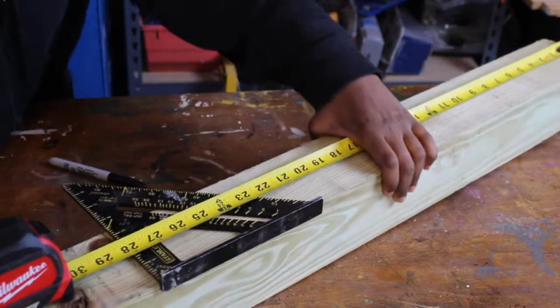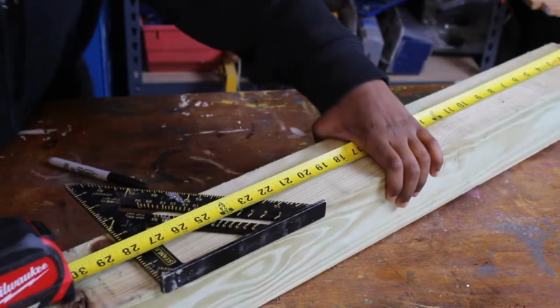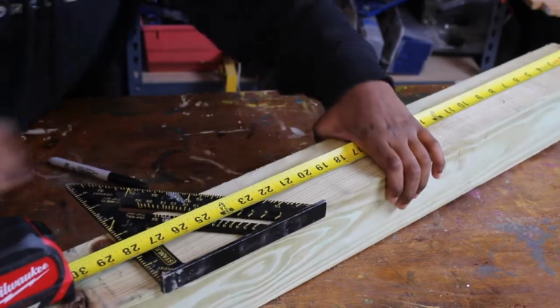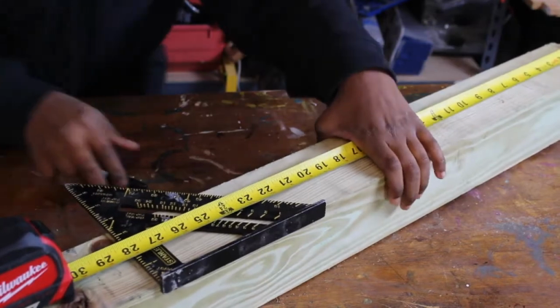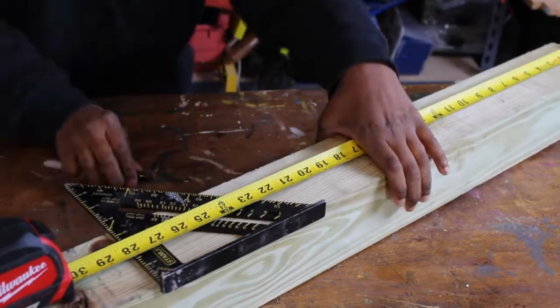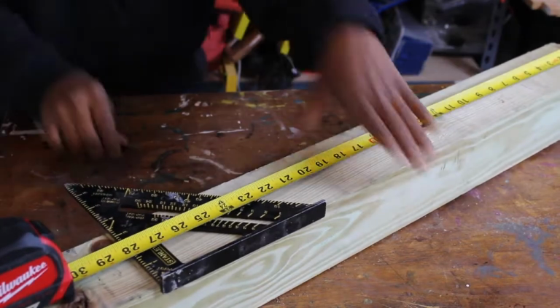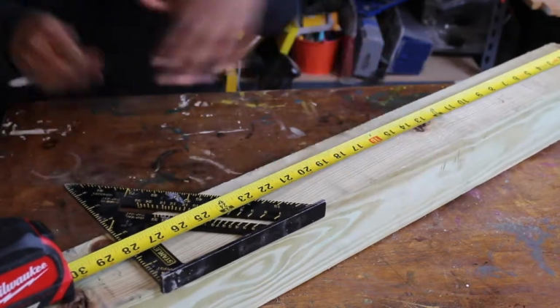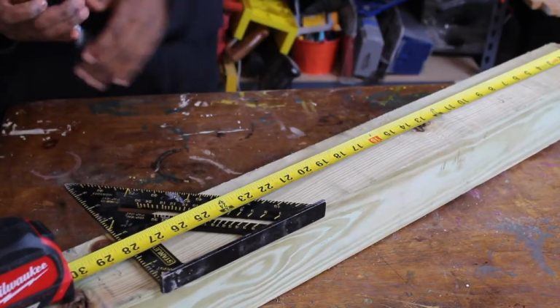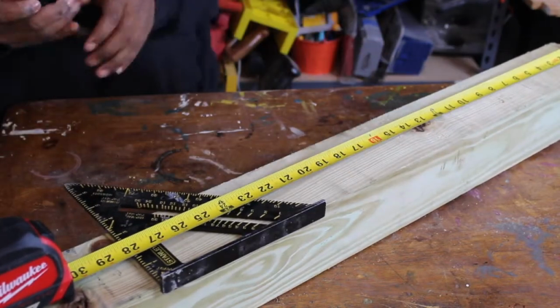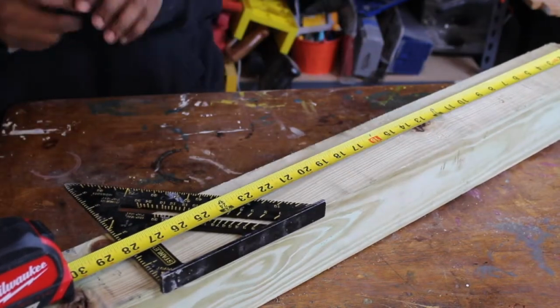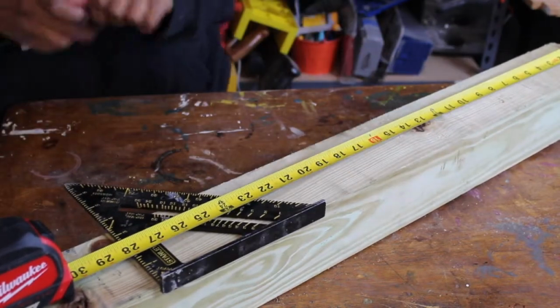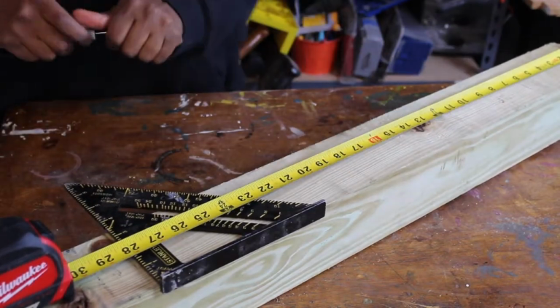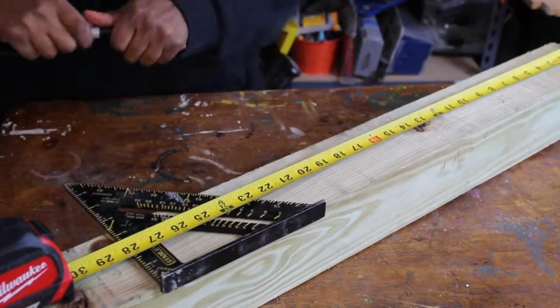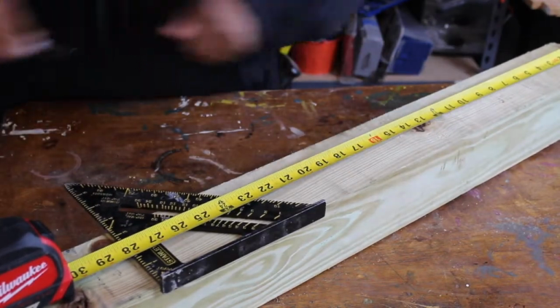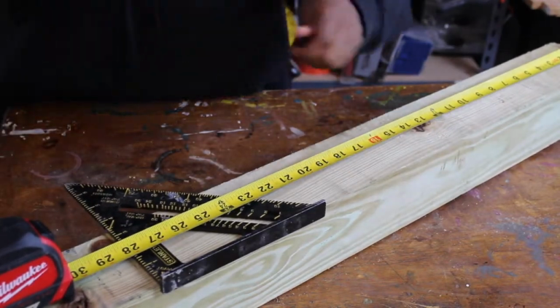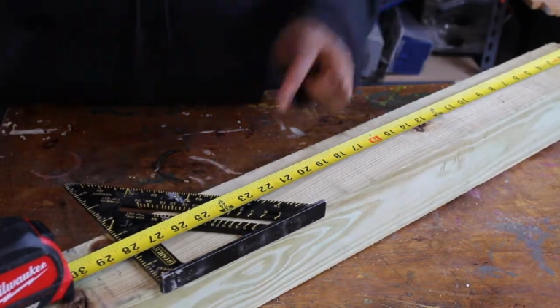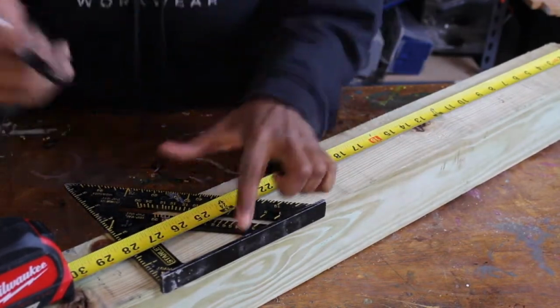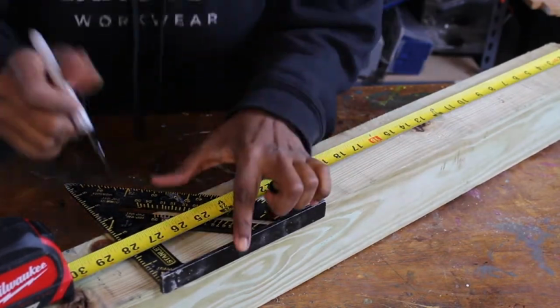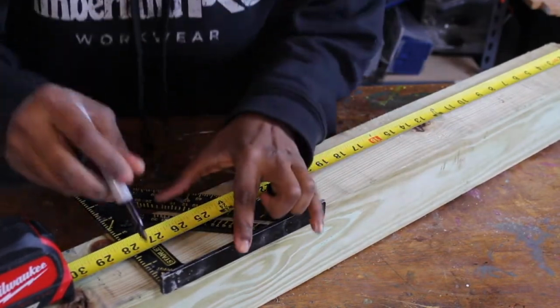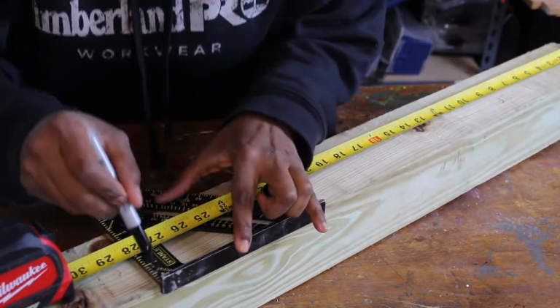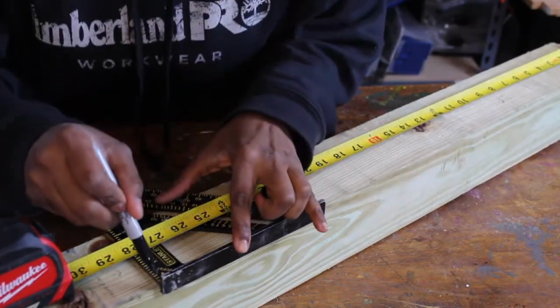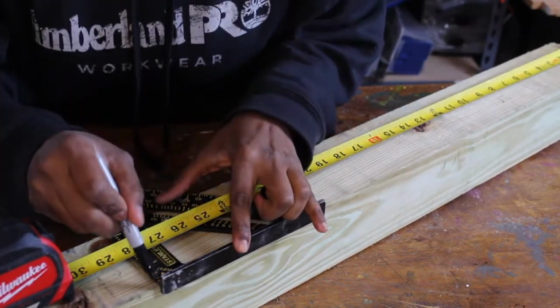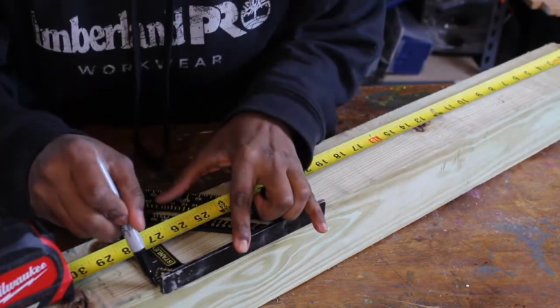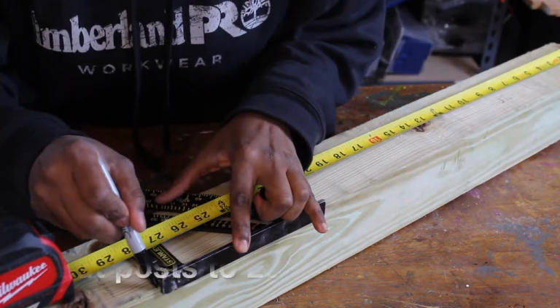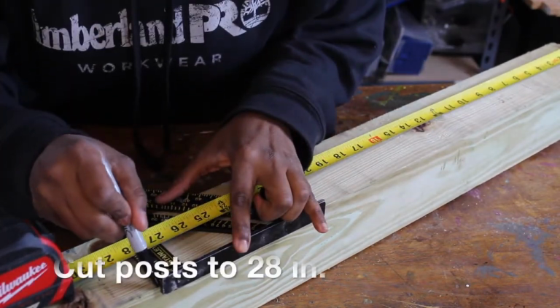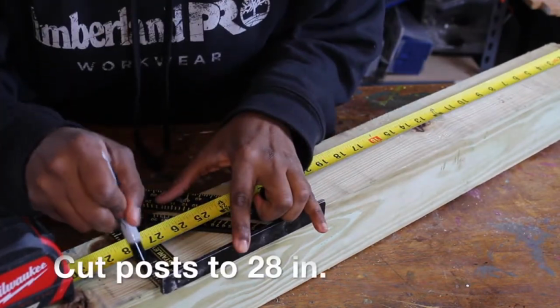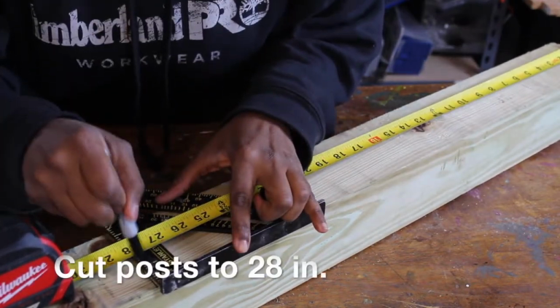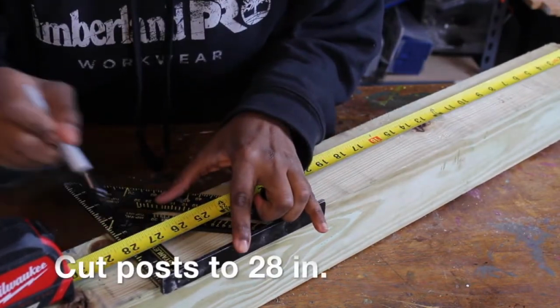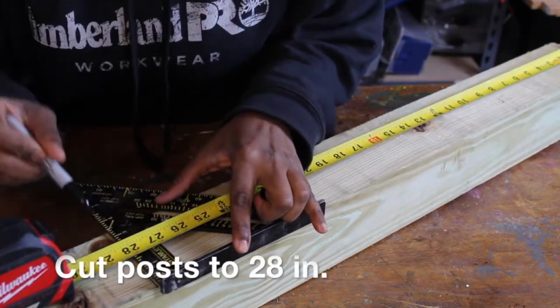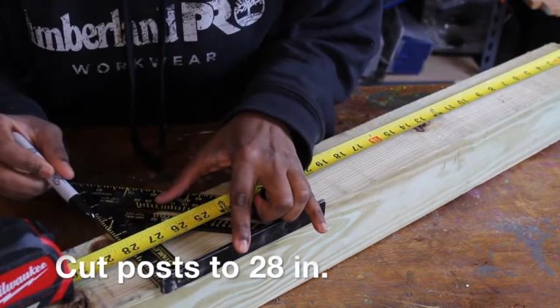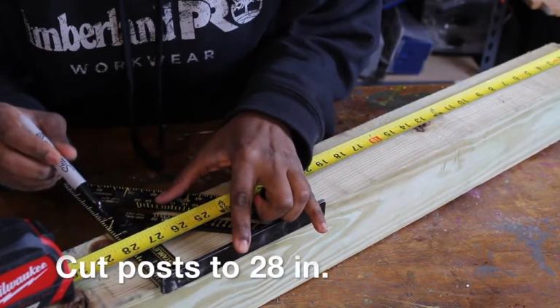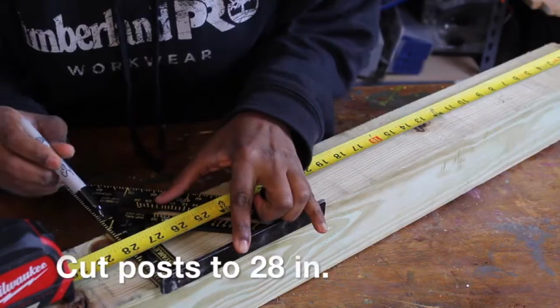We're going to start by cutting the 4x4 down to 28 inches.